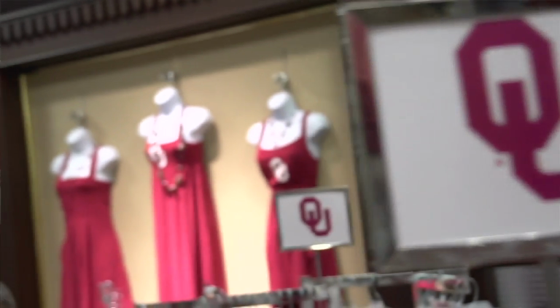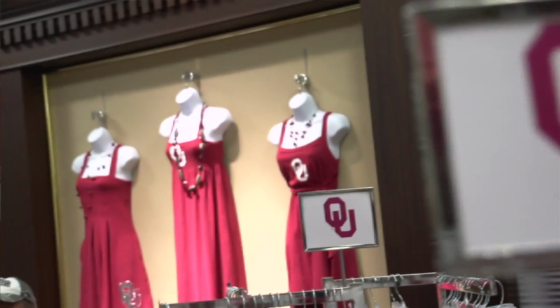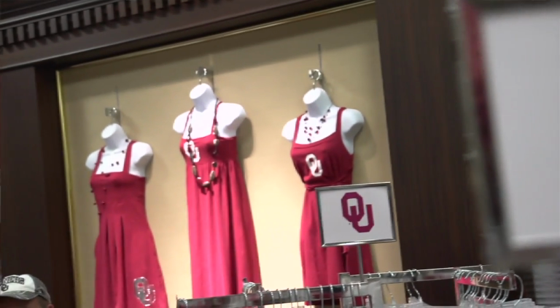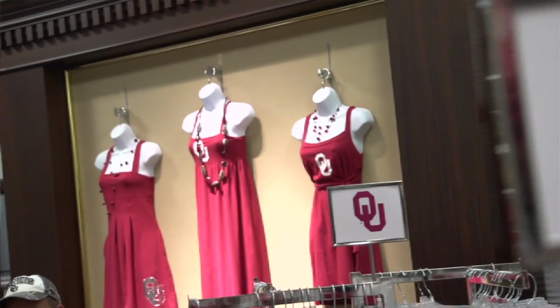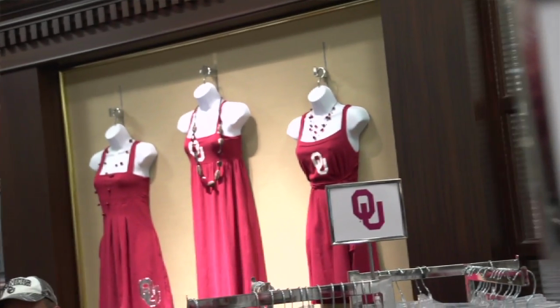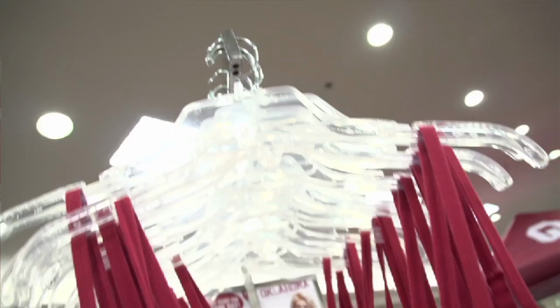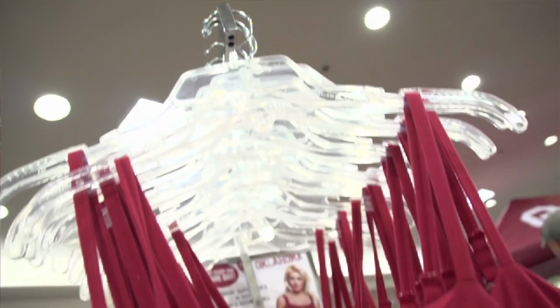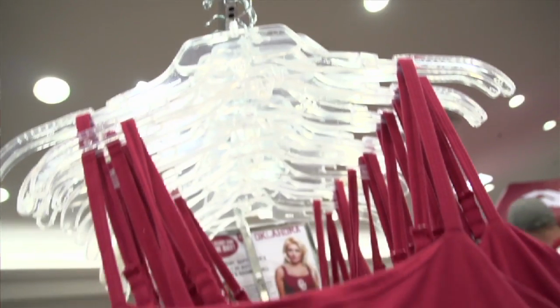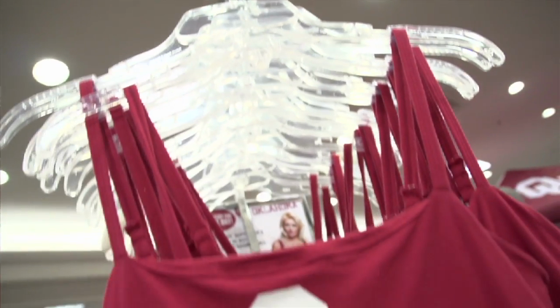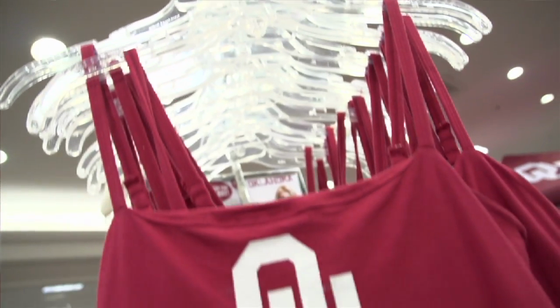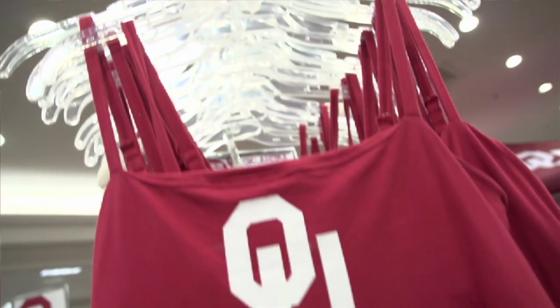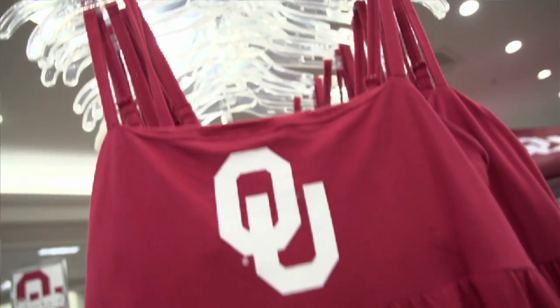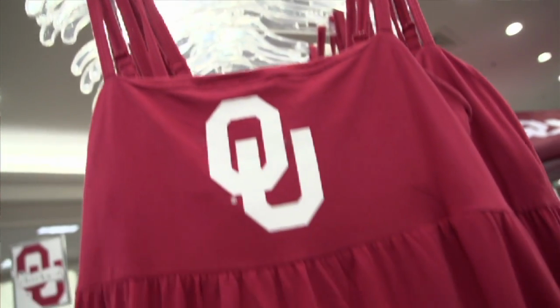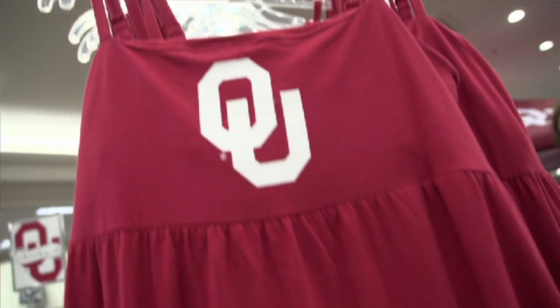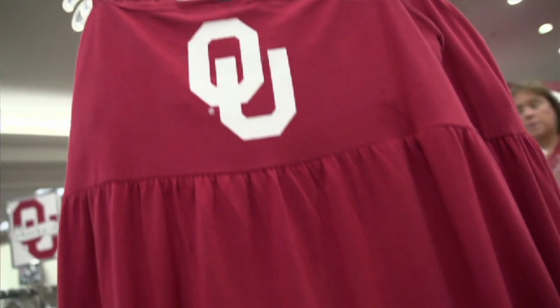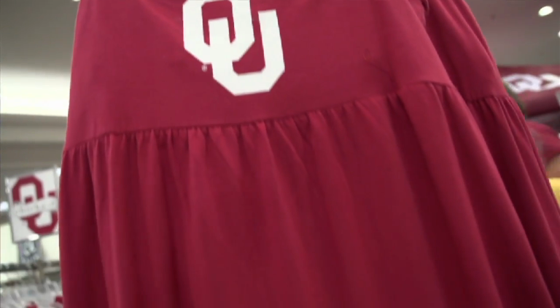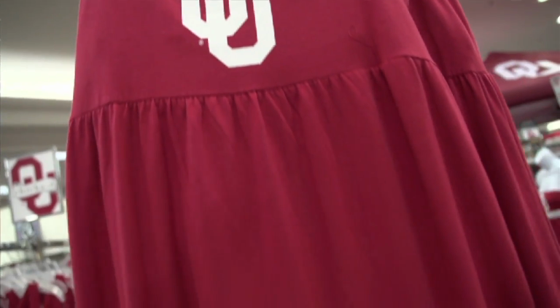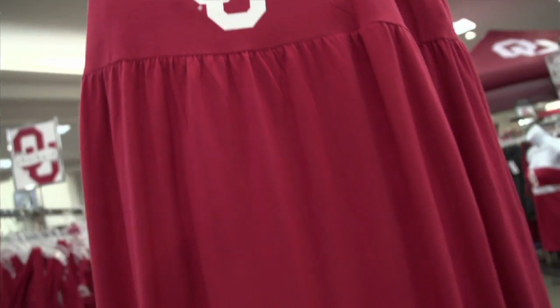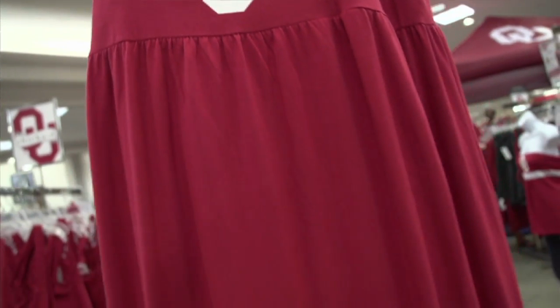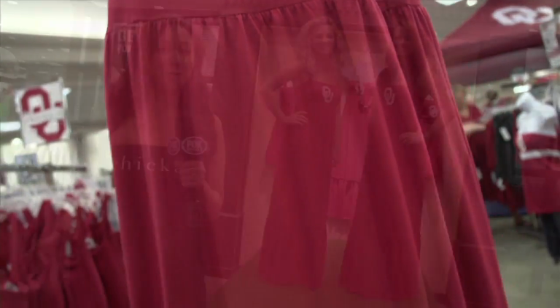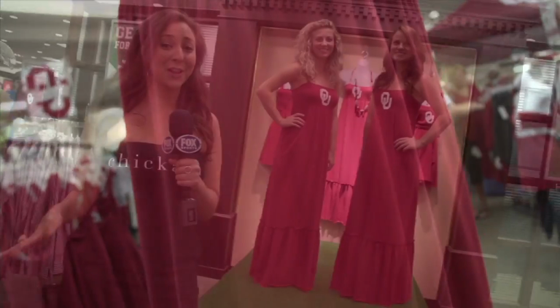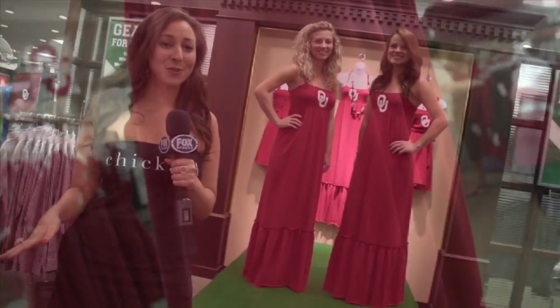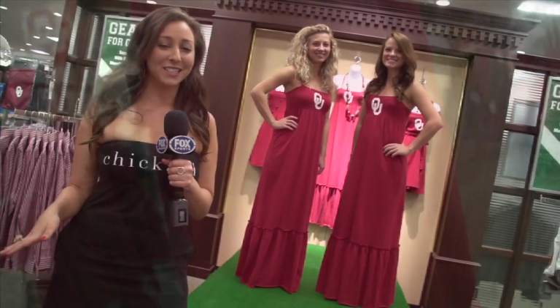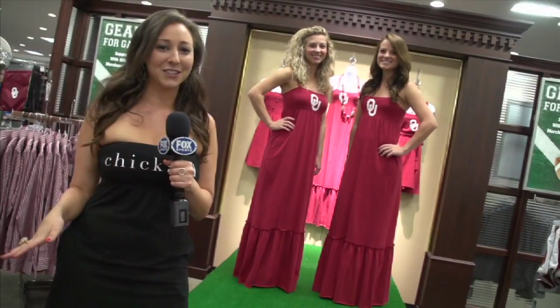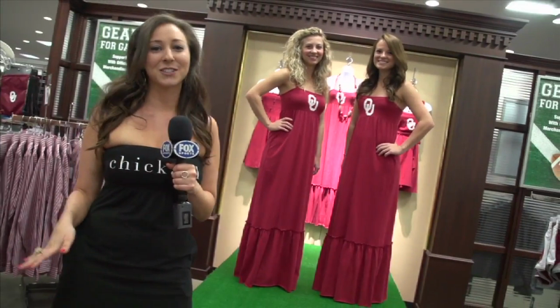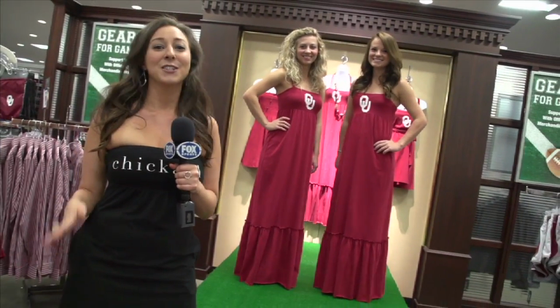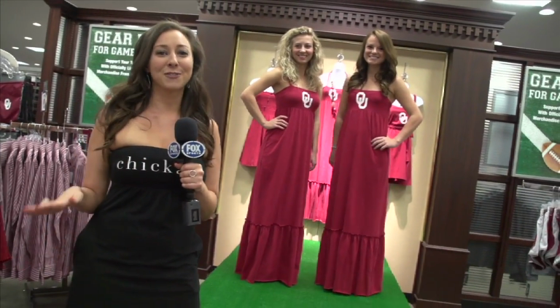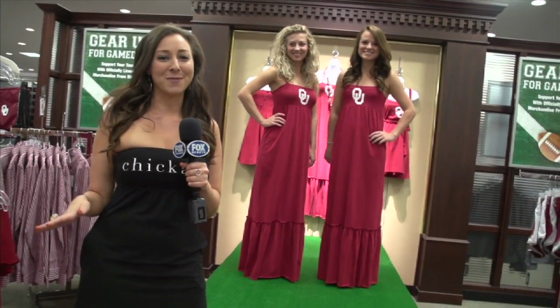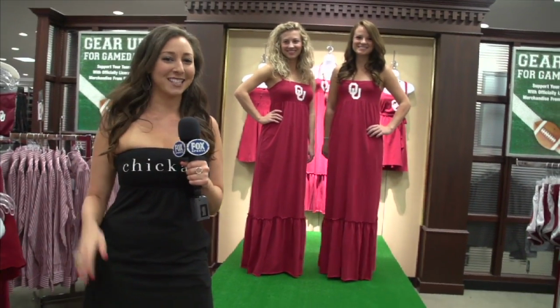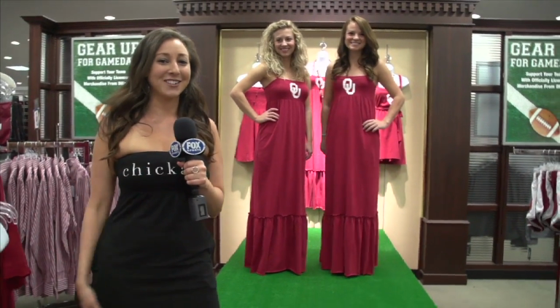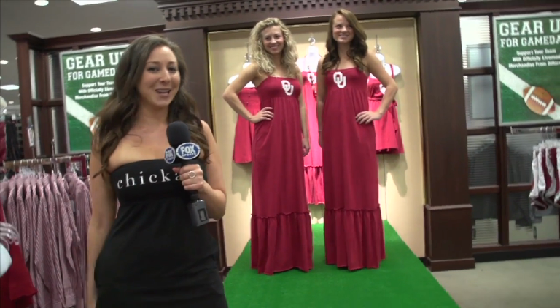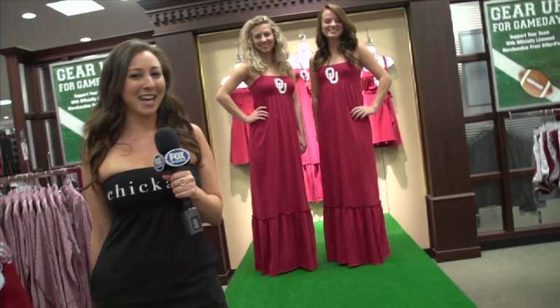This year everybody has been rocking a maxi from the runways to the streets. And now, available at Dillard's, you can rock a maxi on game day.